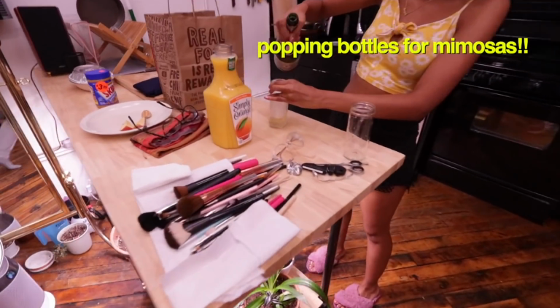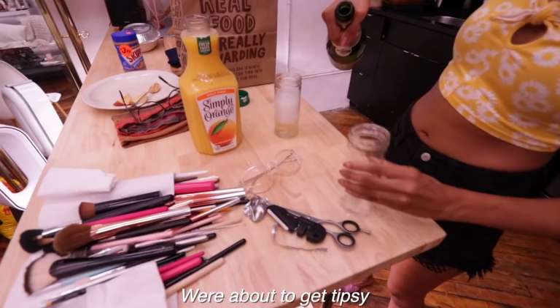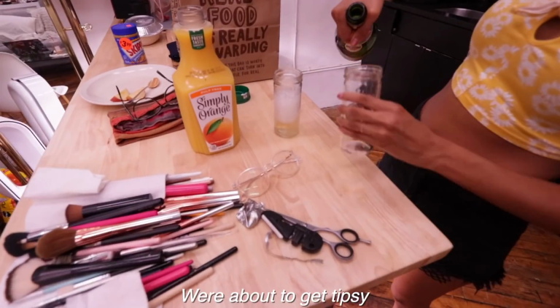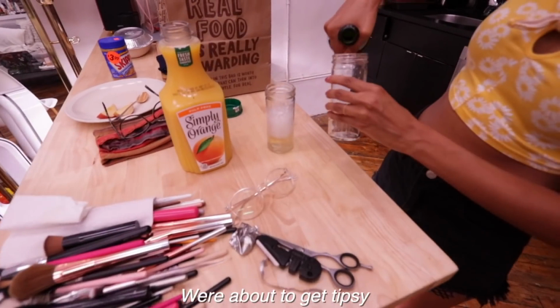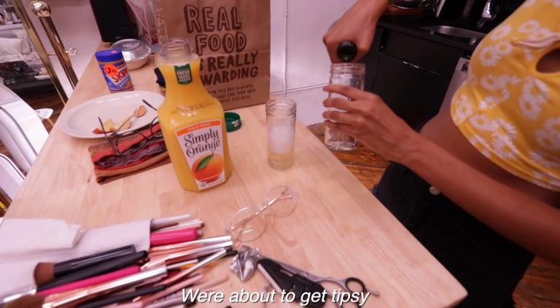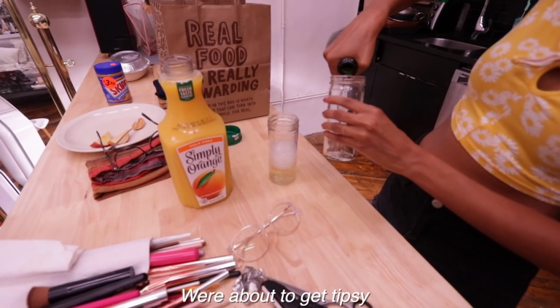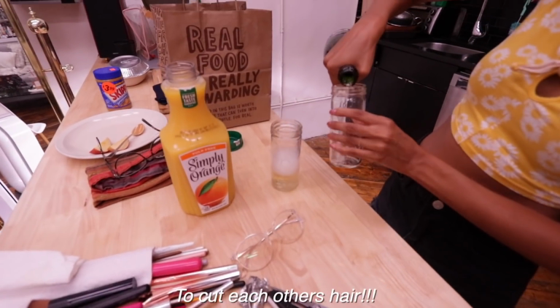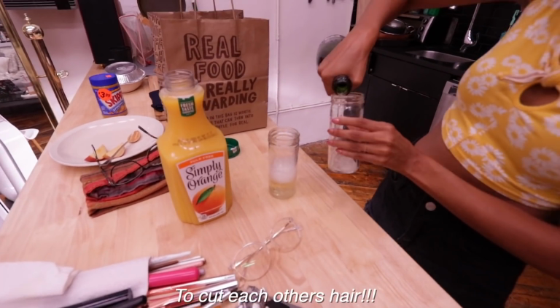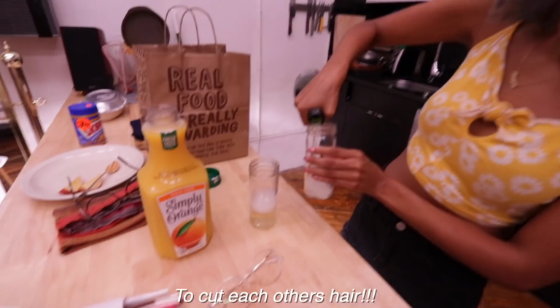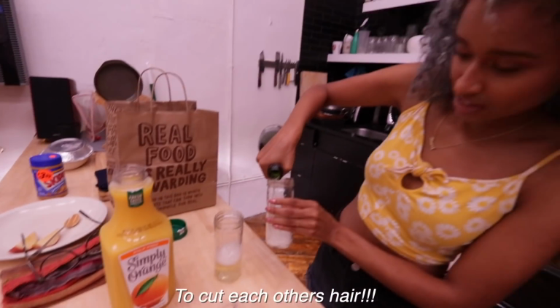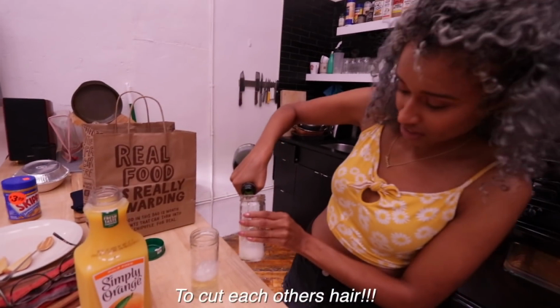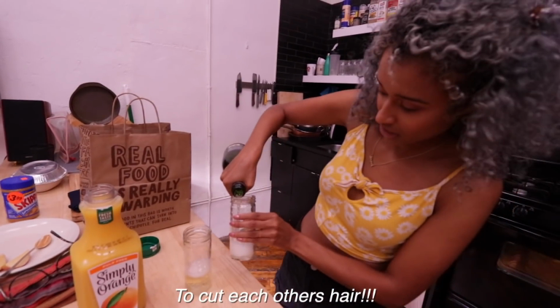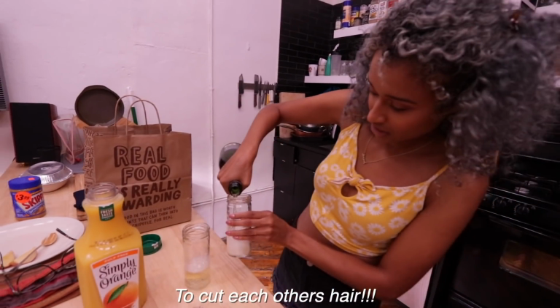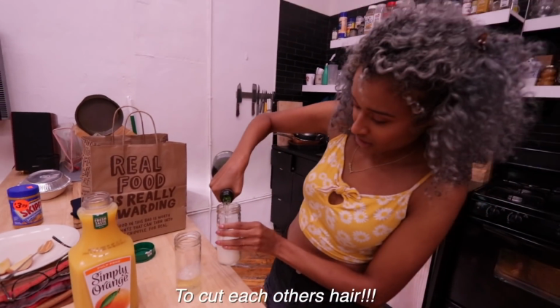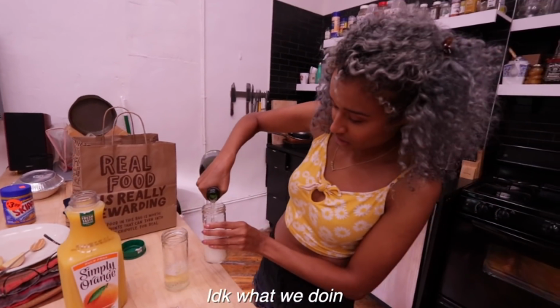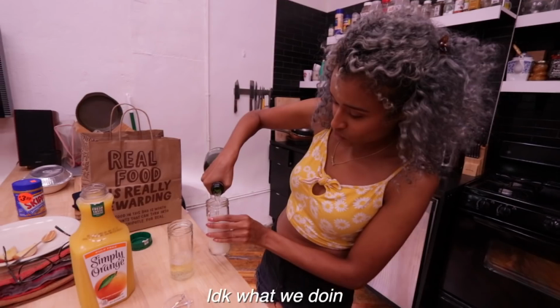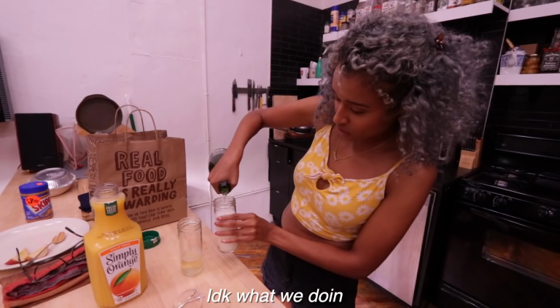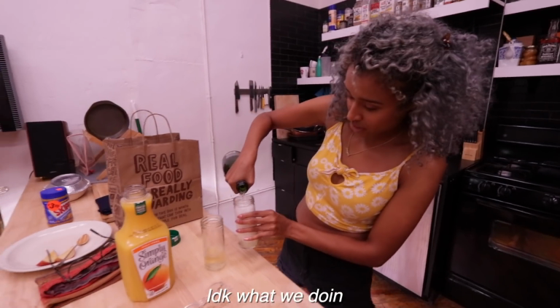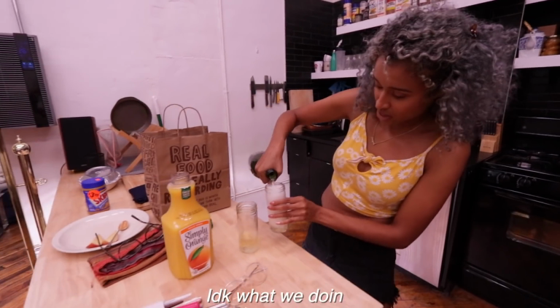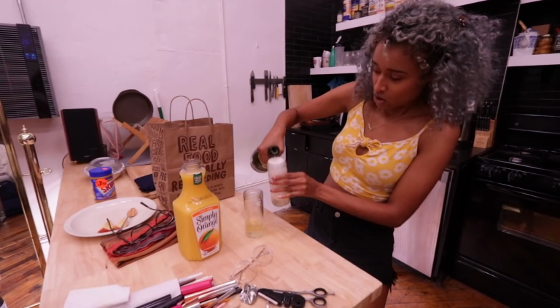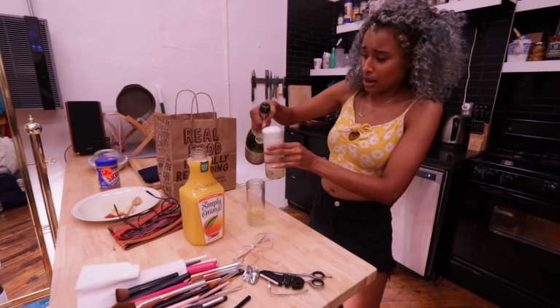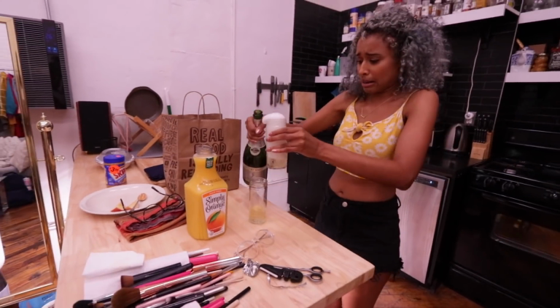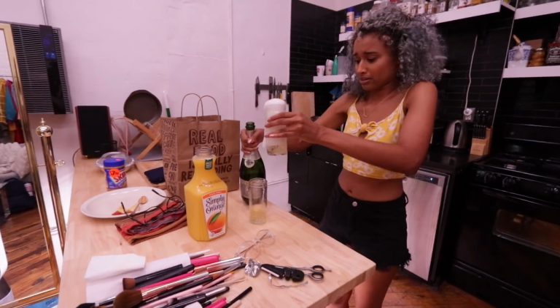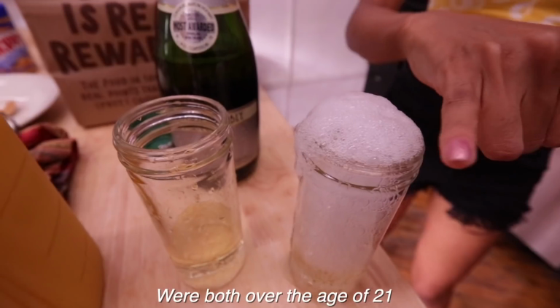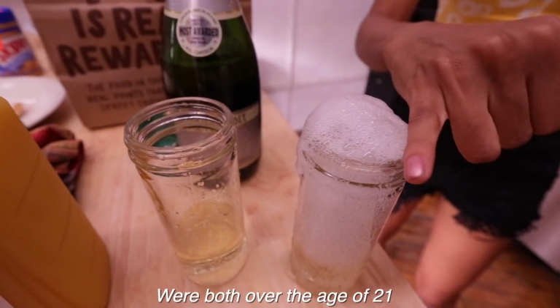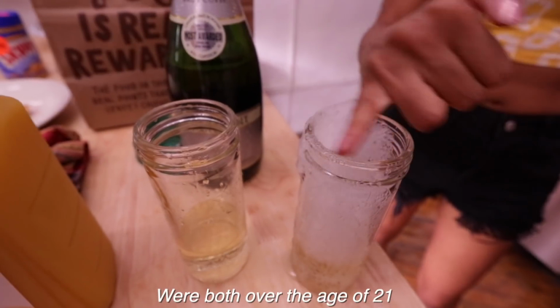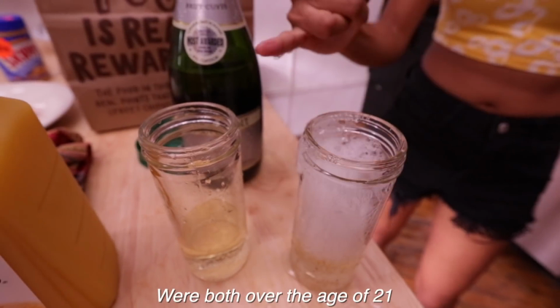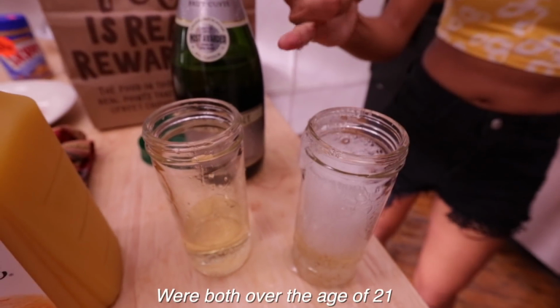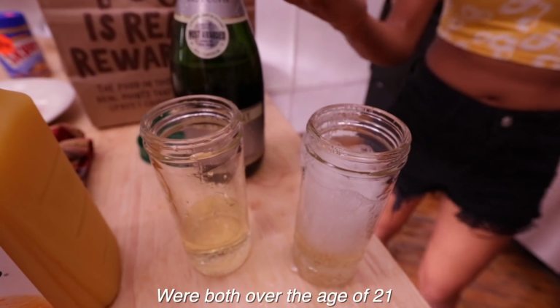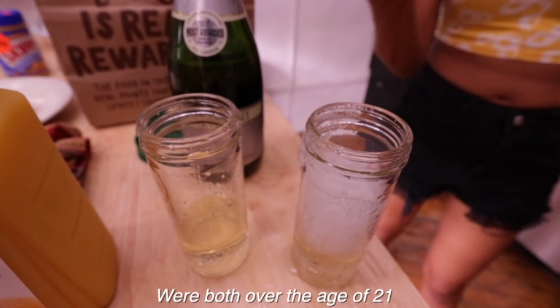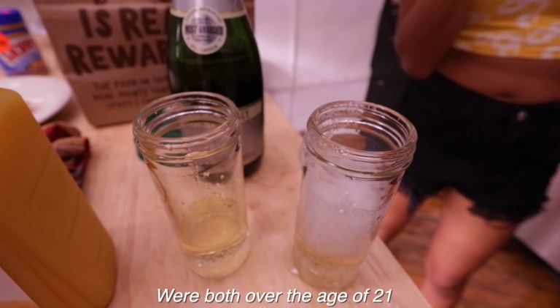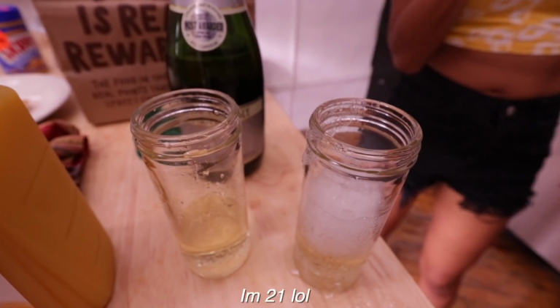We're about to get tipsy to cut each other's hair. What are we doing? We're both over the age of 21.